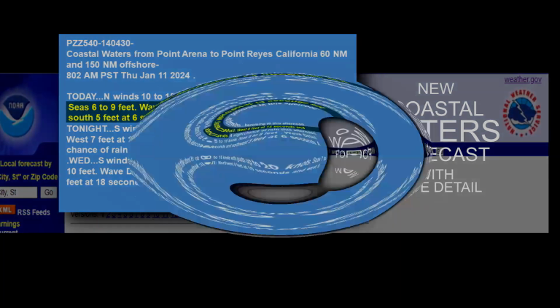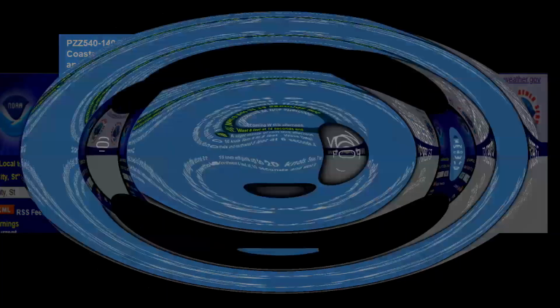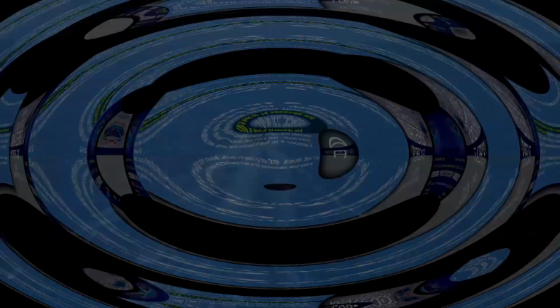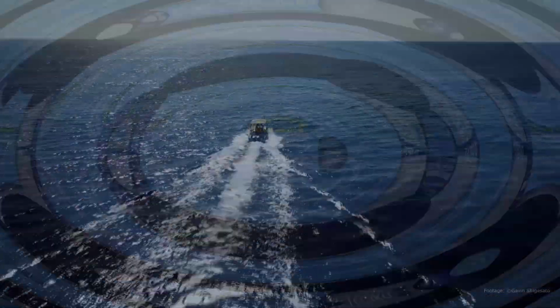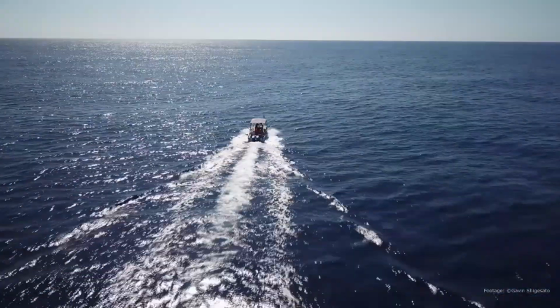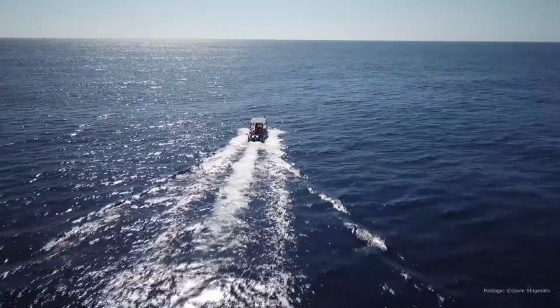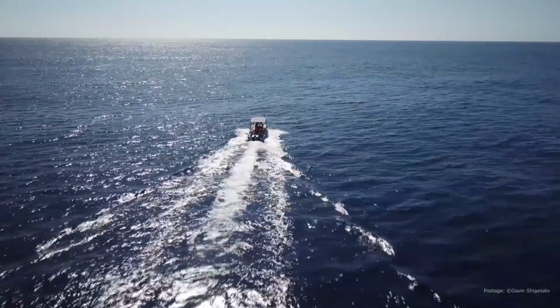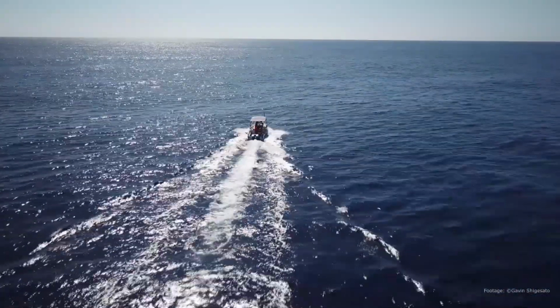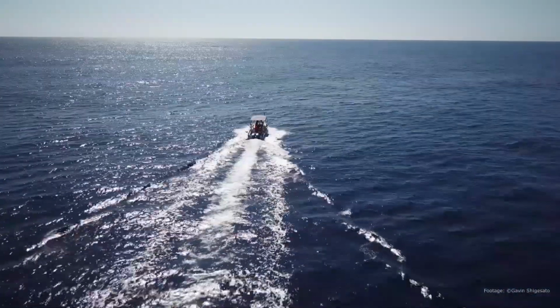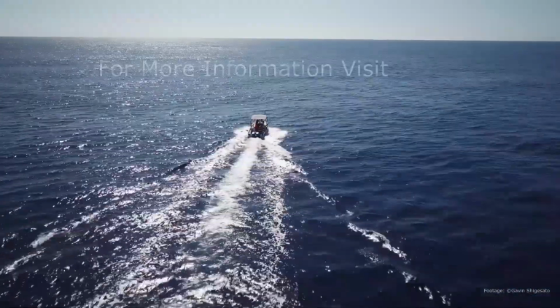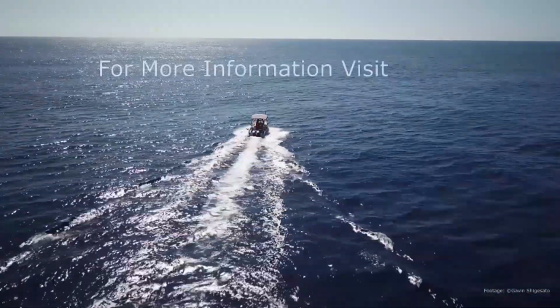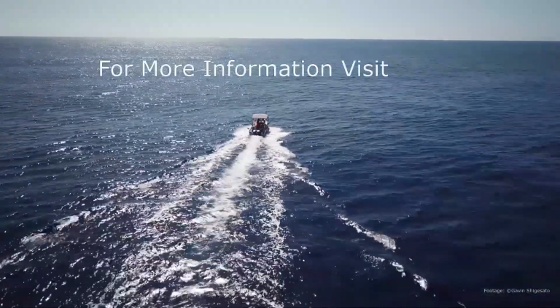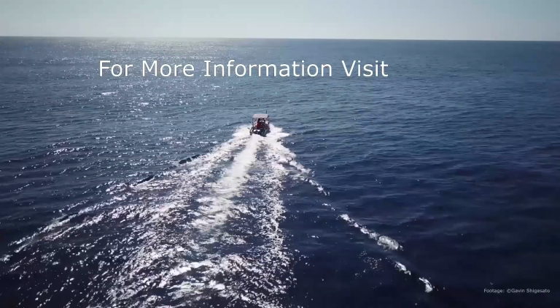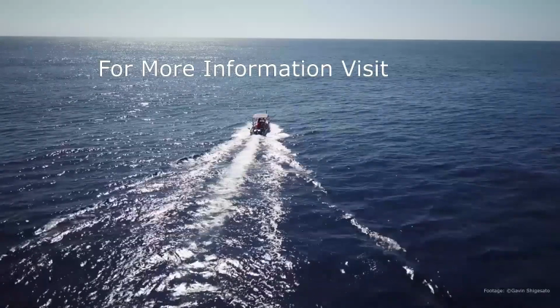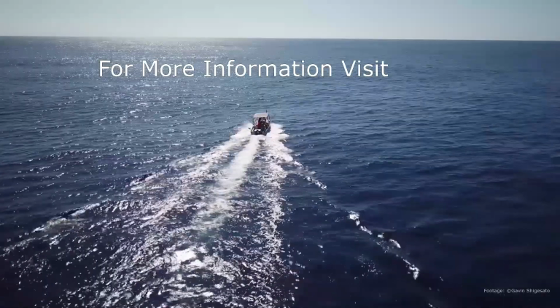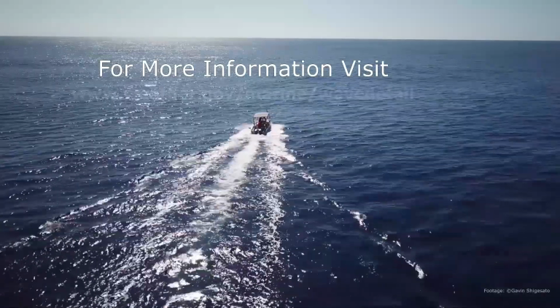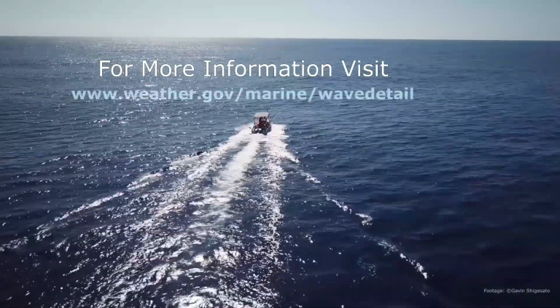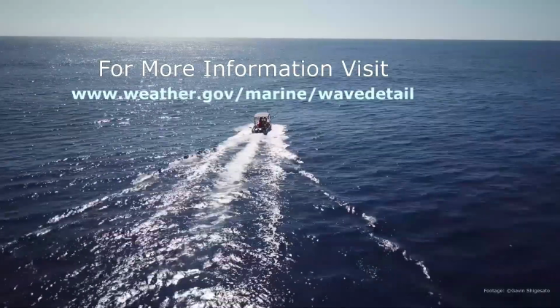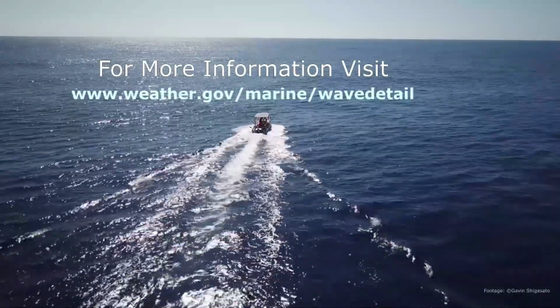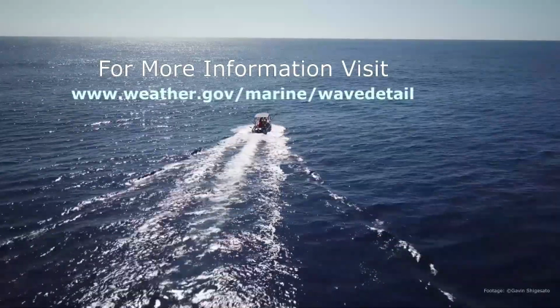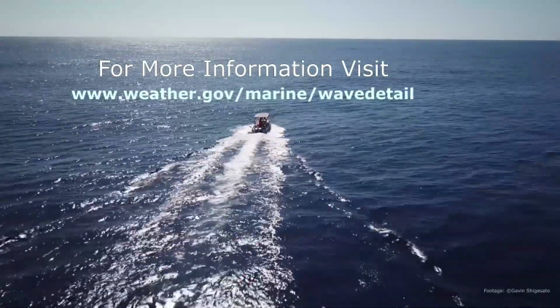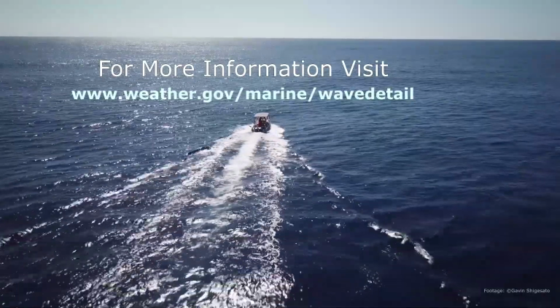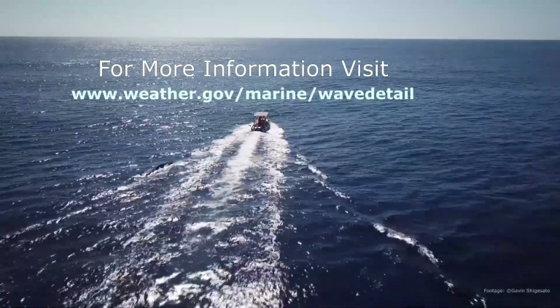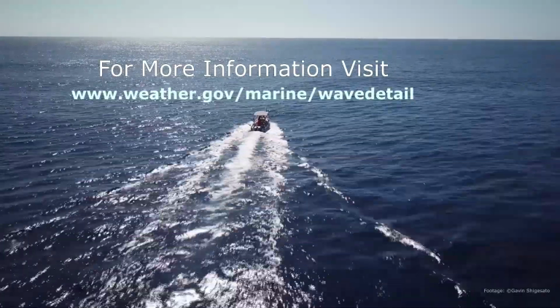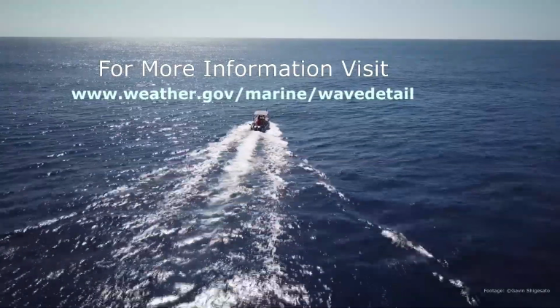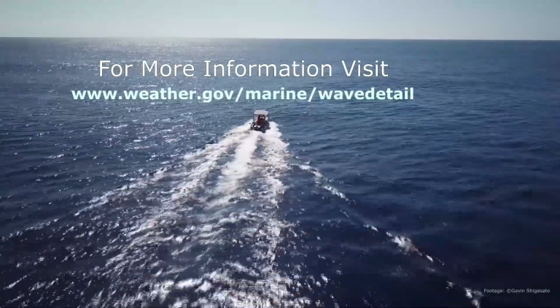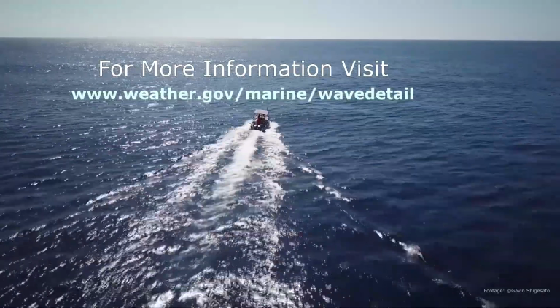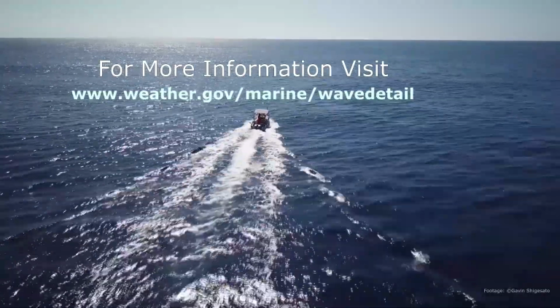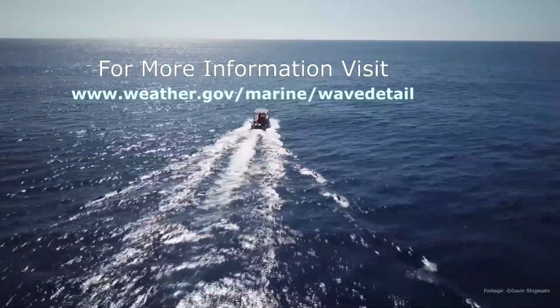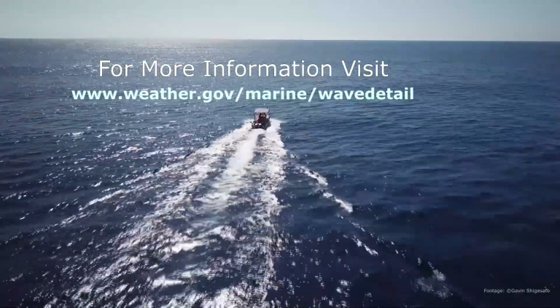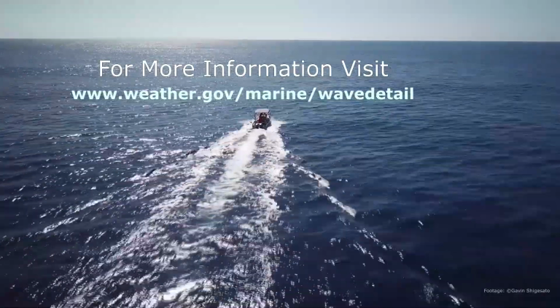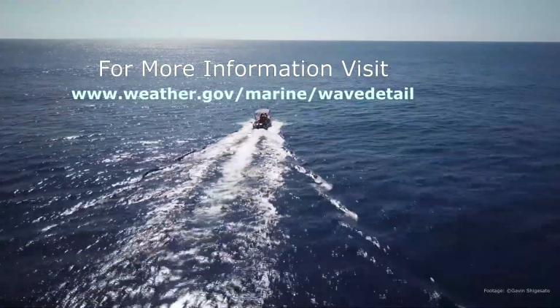For more details and information, please visit weather.gov/marine/wave-detail.